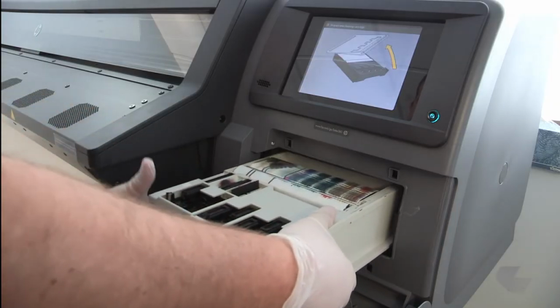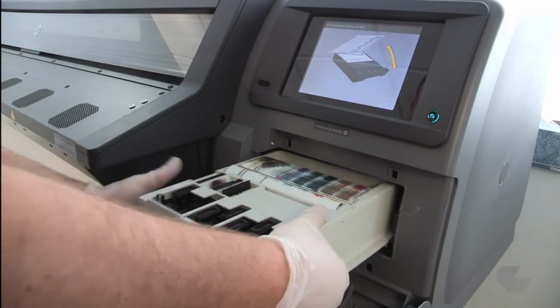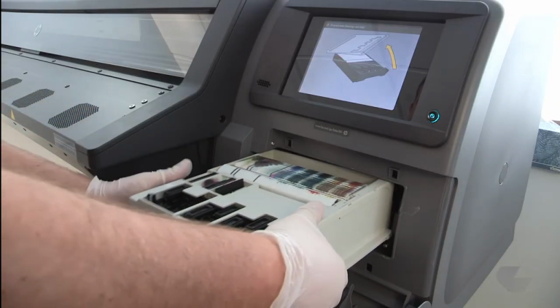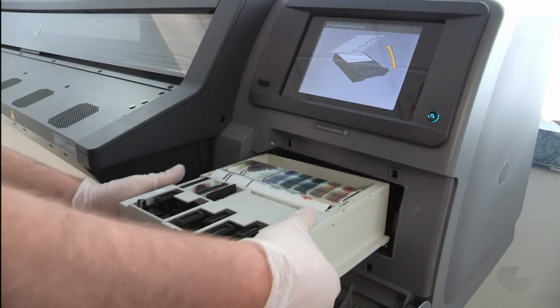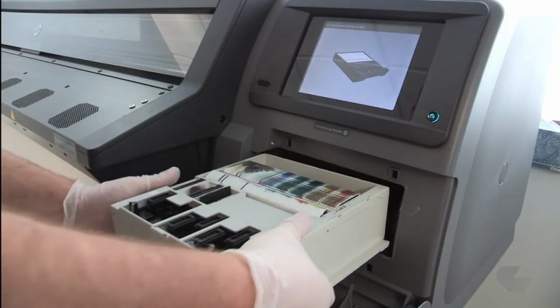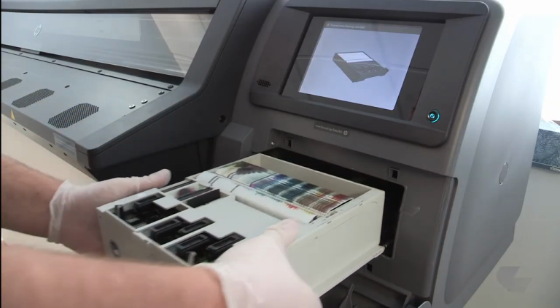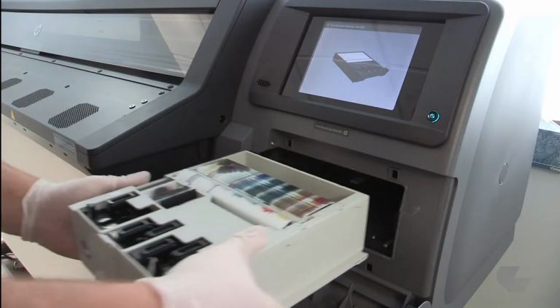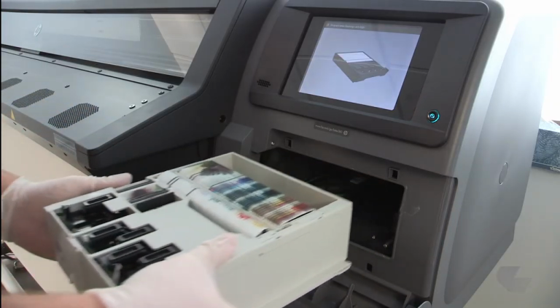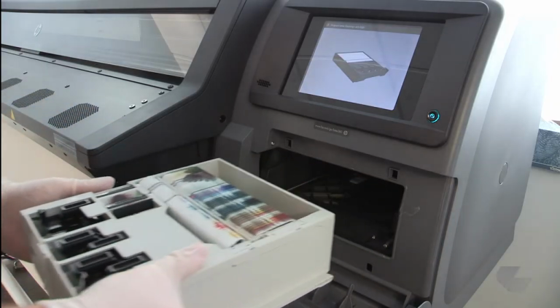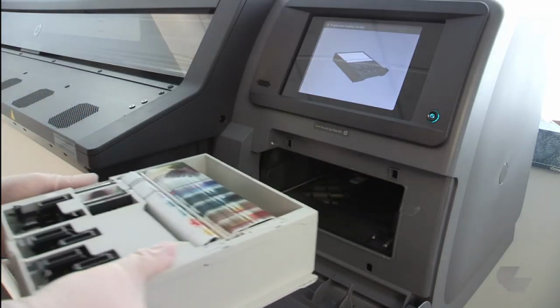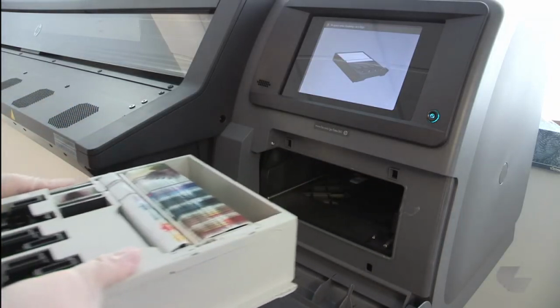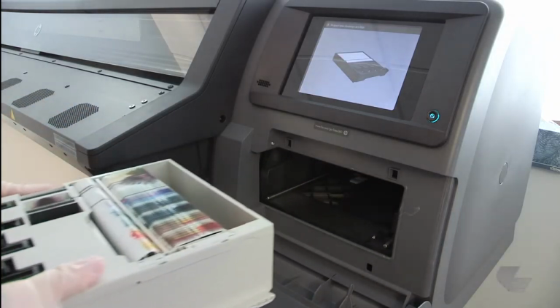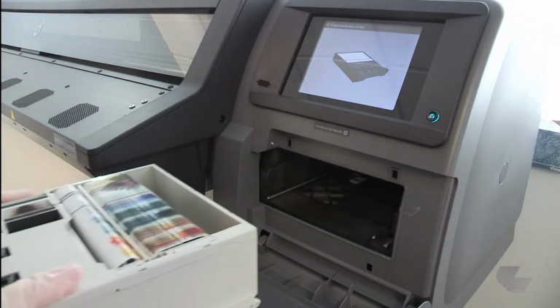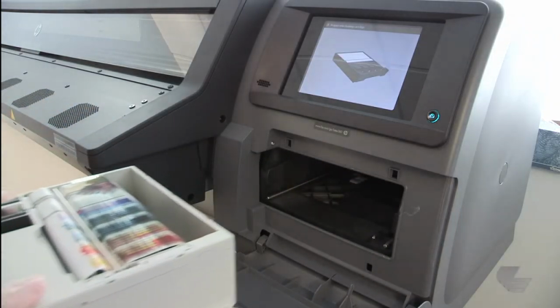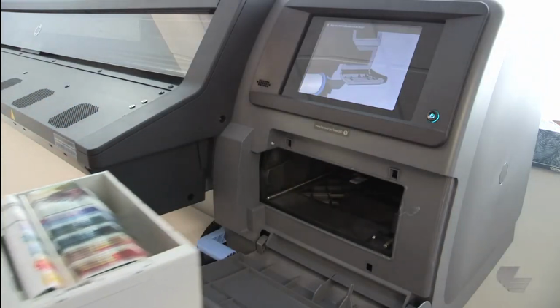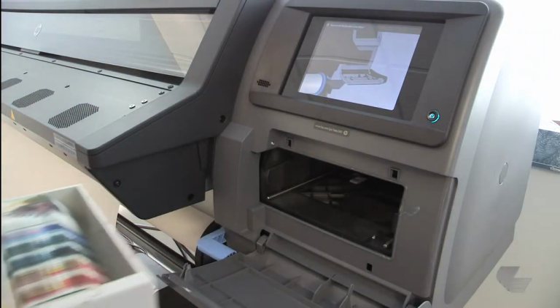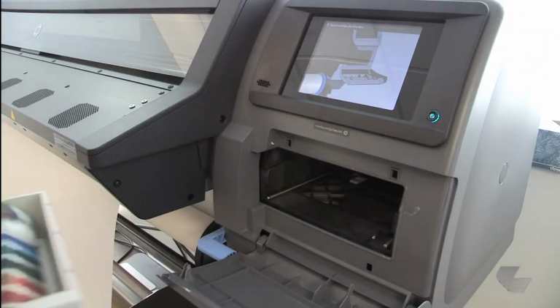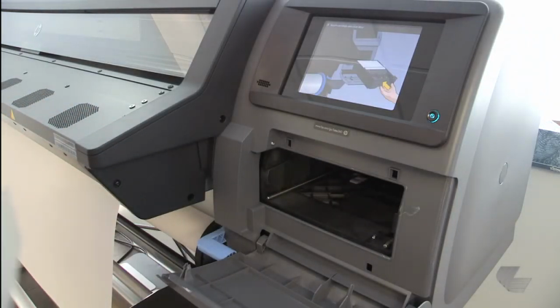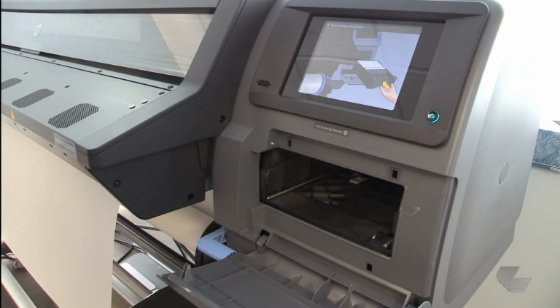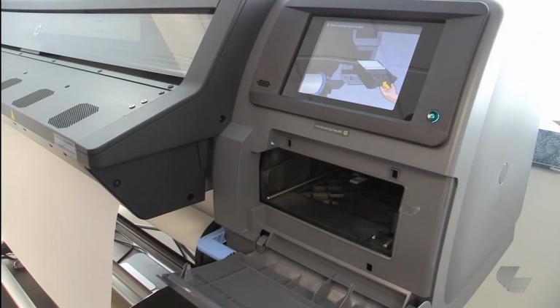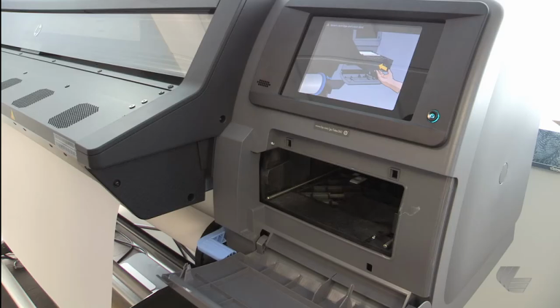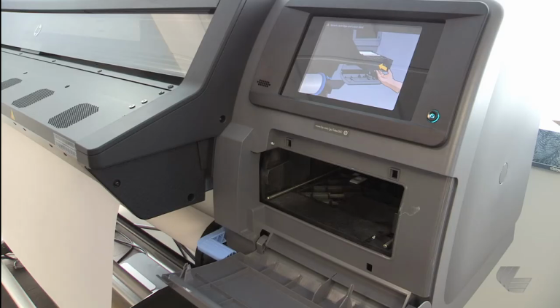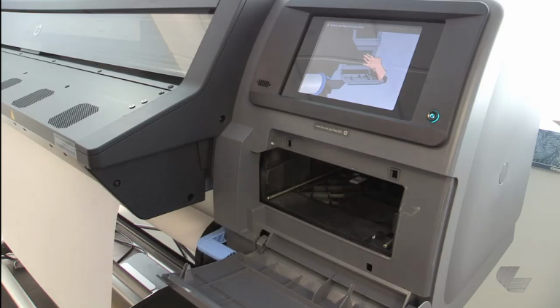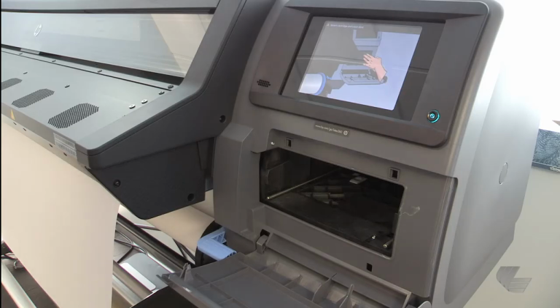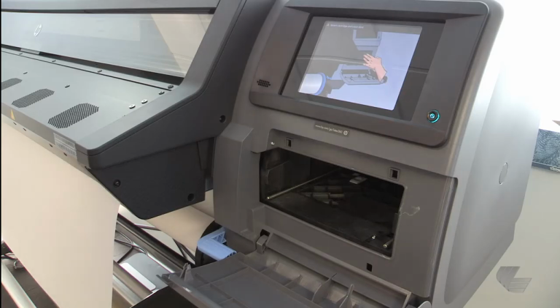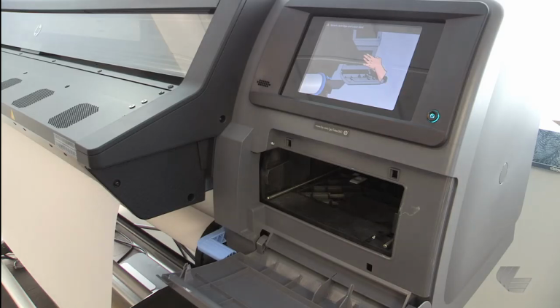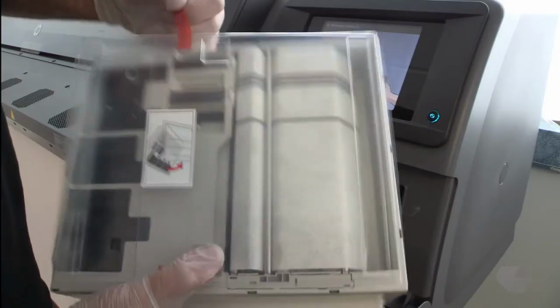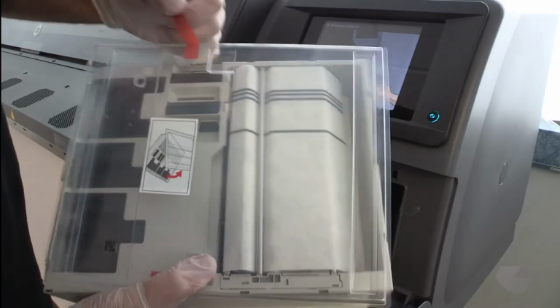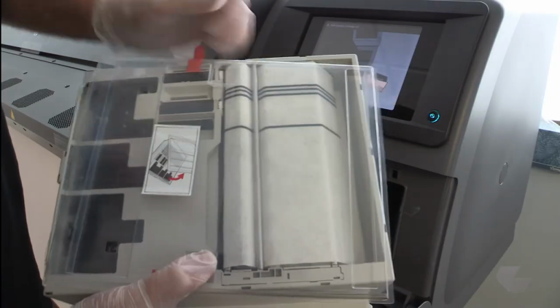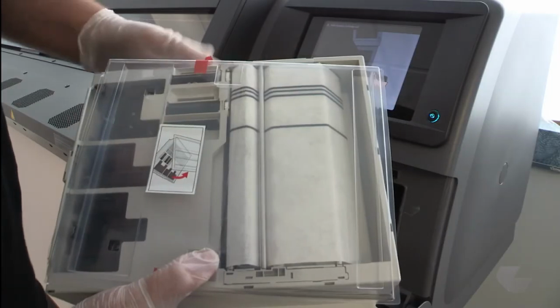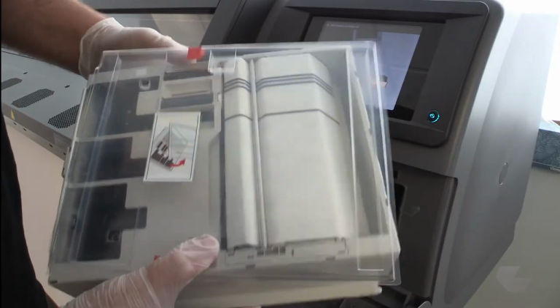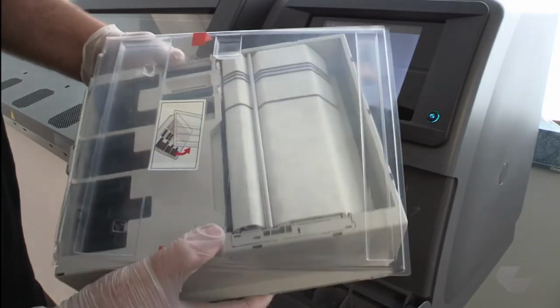After sliding it out part of the way, use two hands to finish removing it. Remember to keep it horizontal to avoid spills.